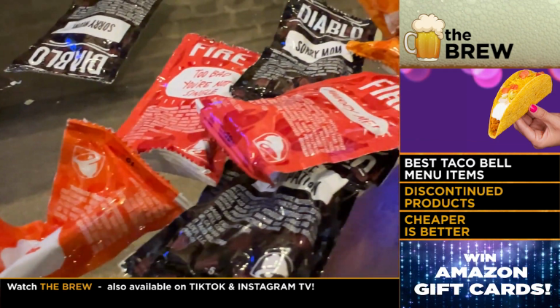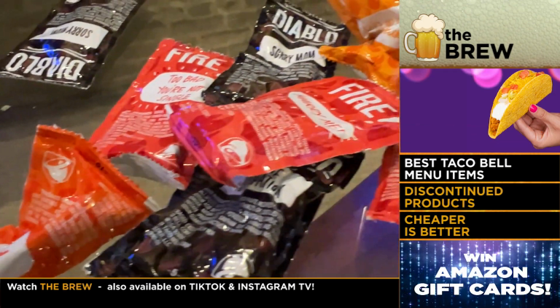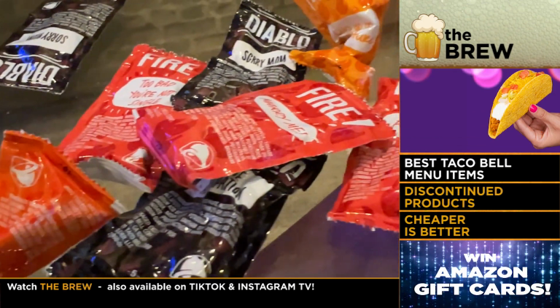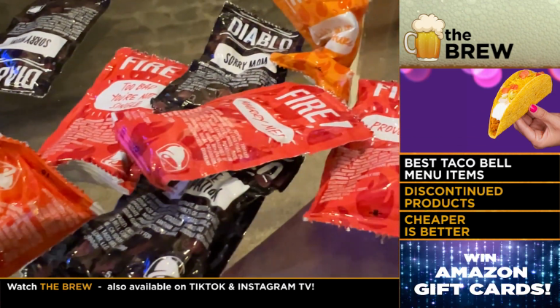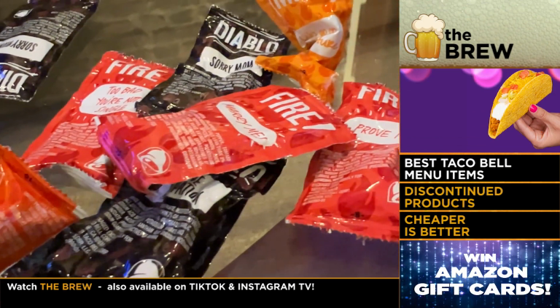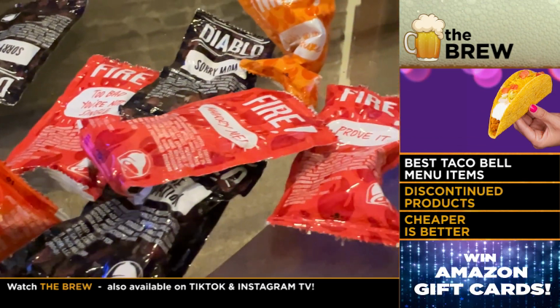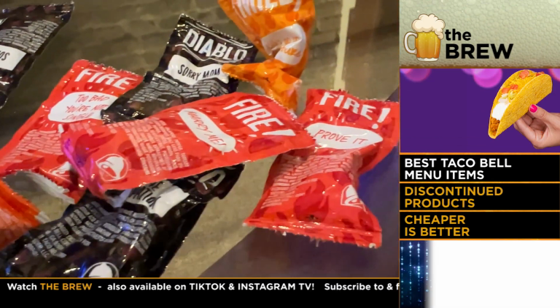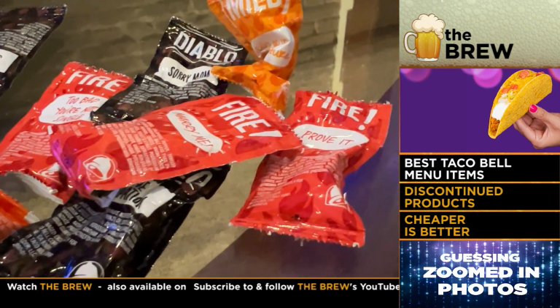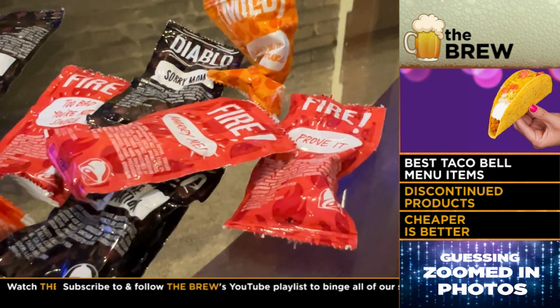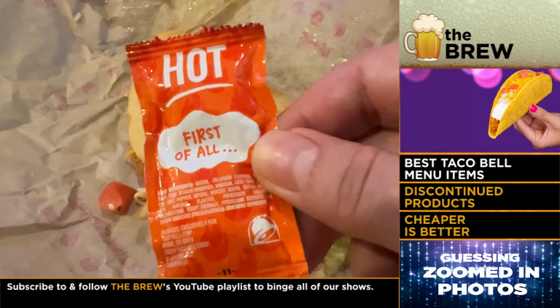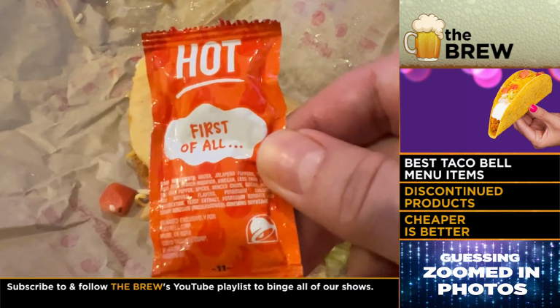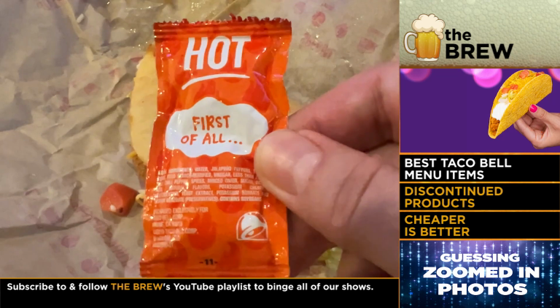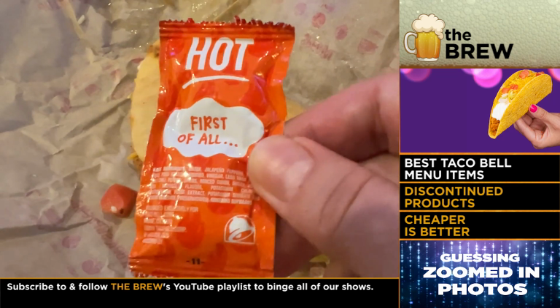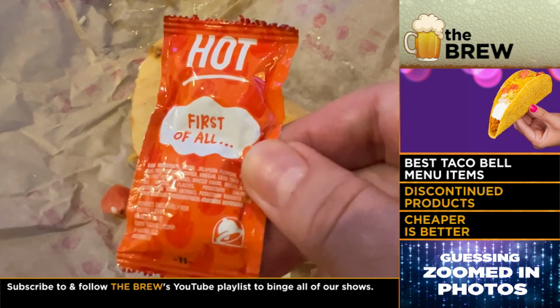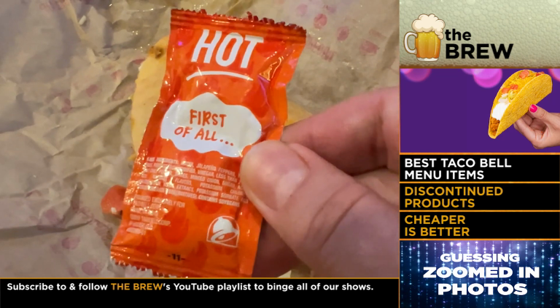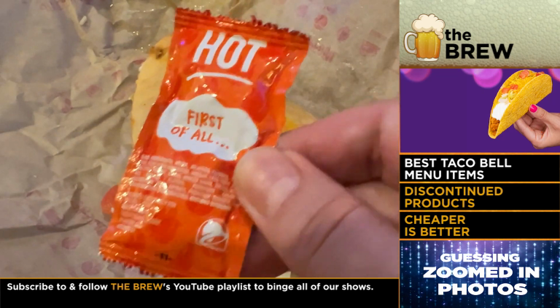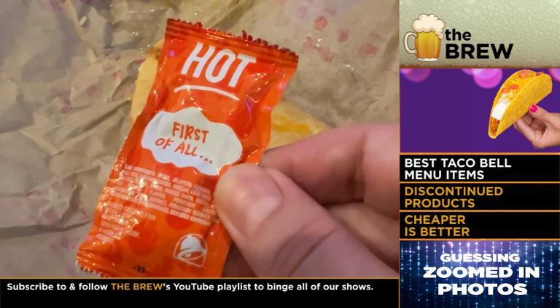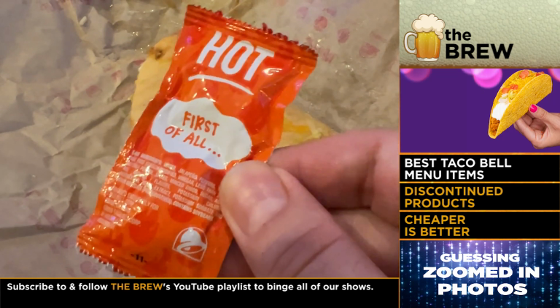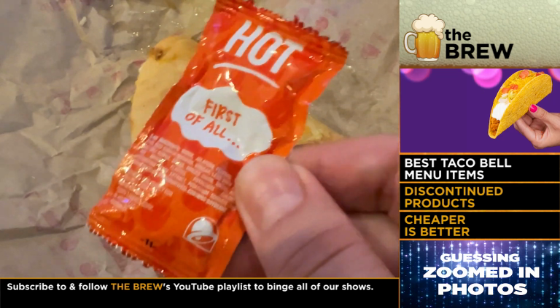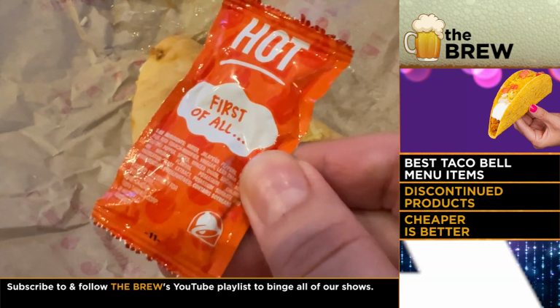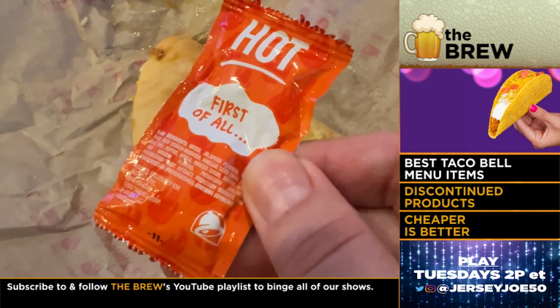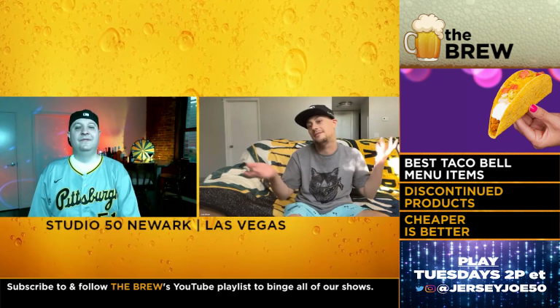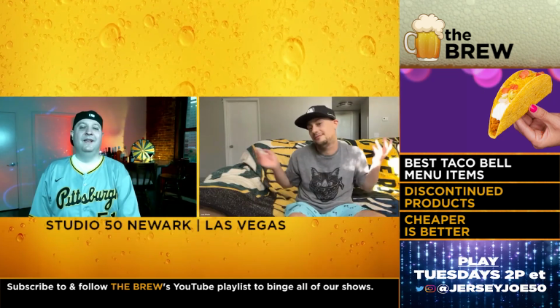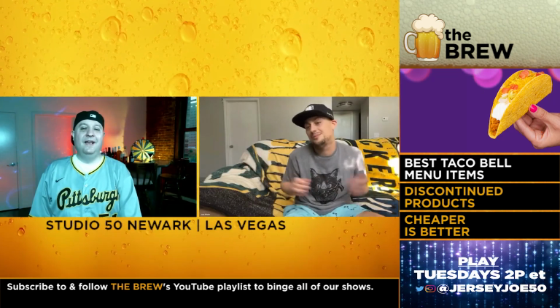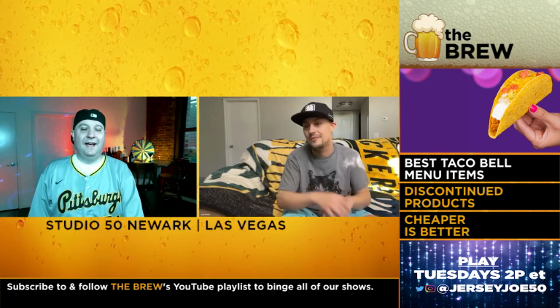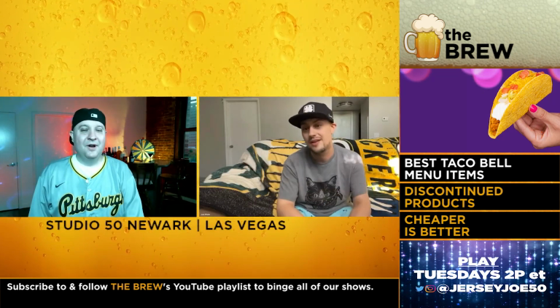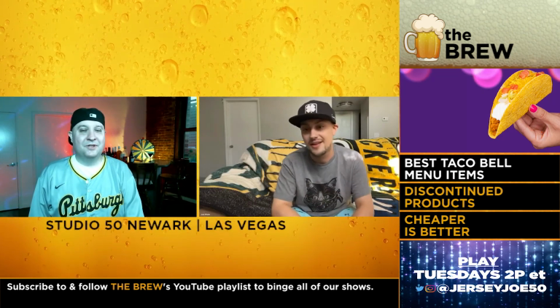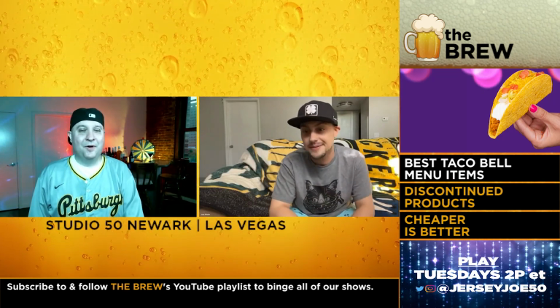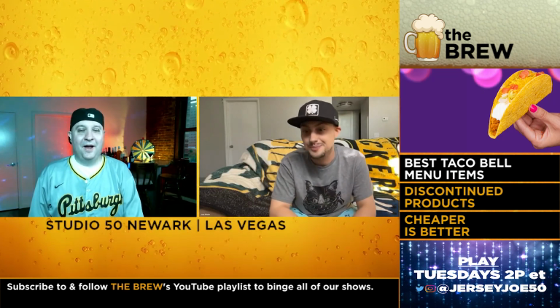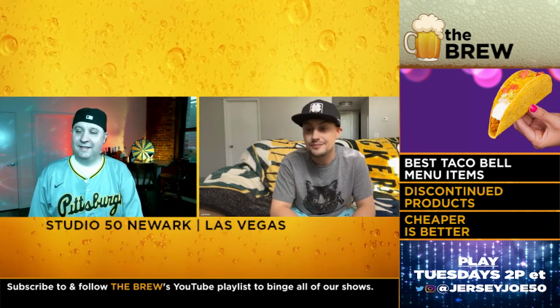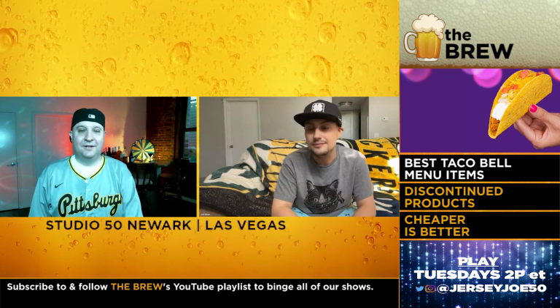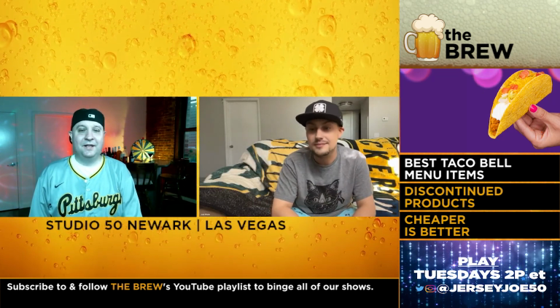And their sauce is super addictive. I'm pretty sure they put crack in it, but don't sue me if they actually do. Yeah, you know your Taco Bell. That's a good answer.